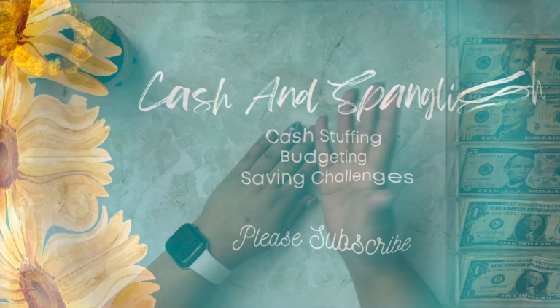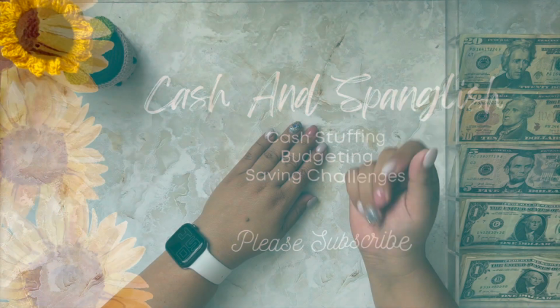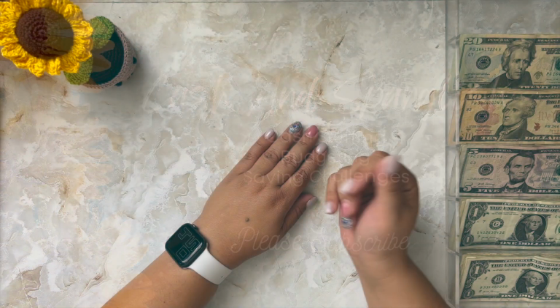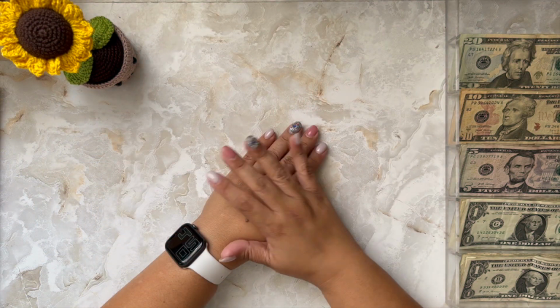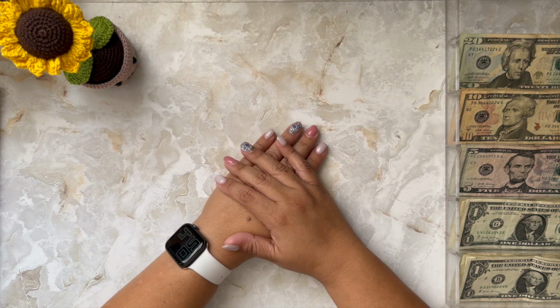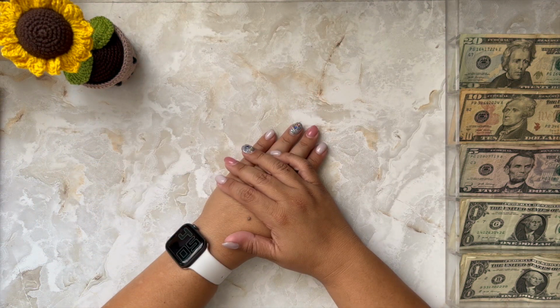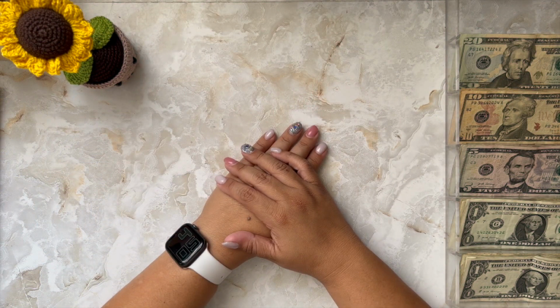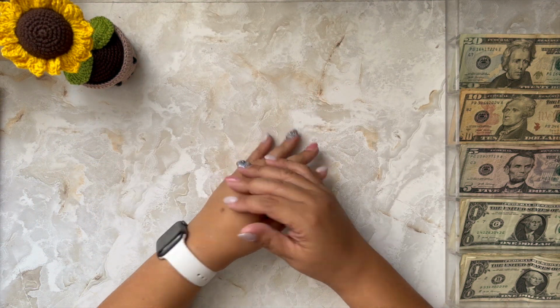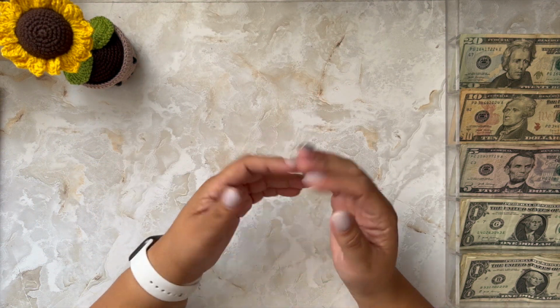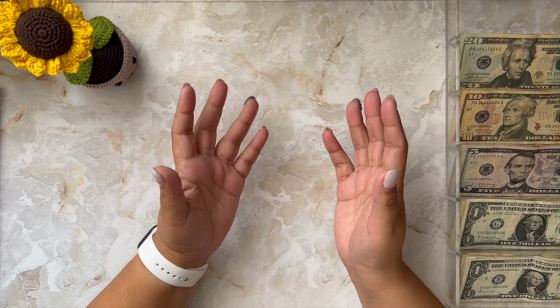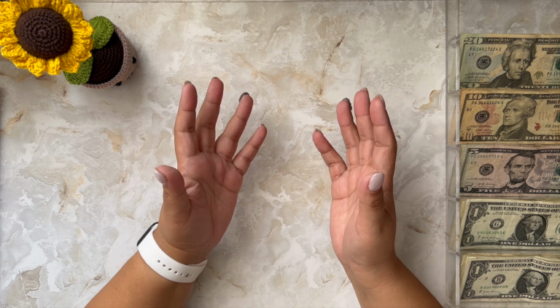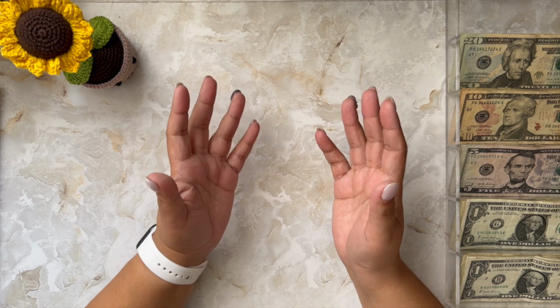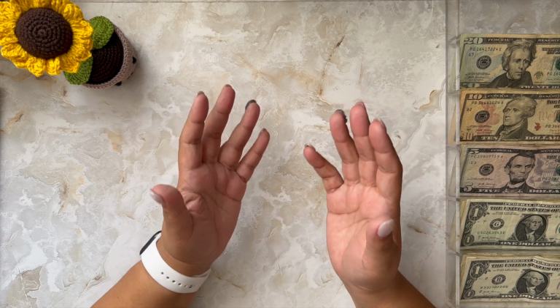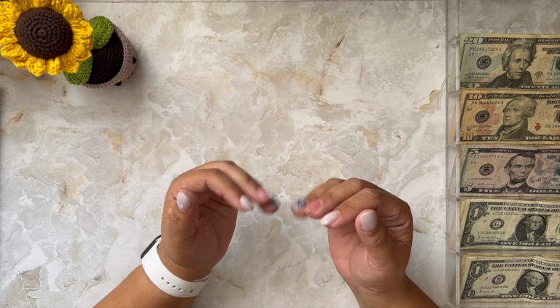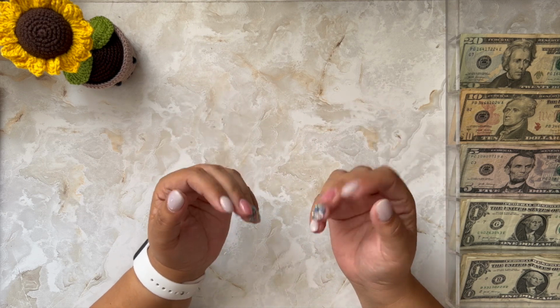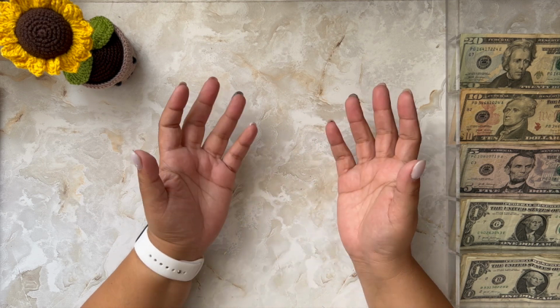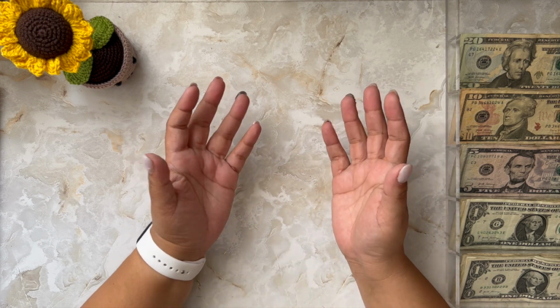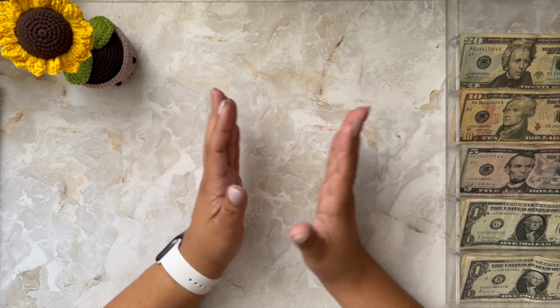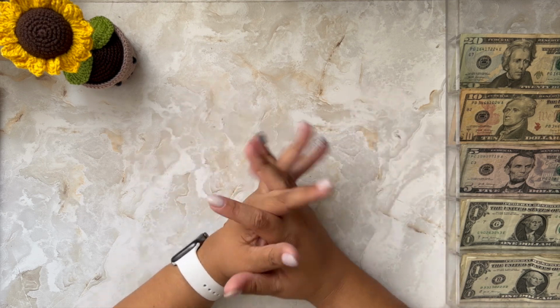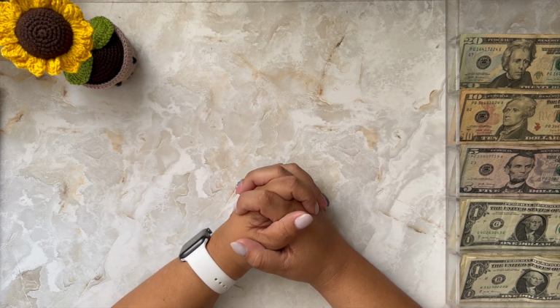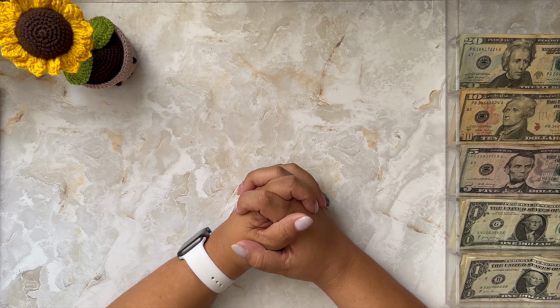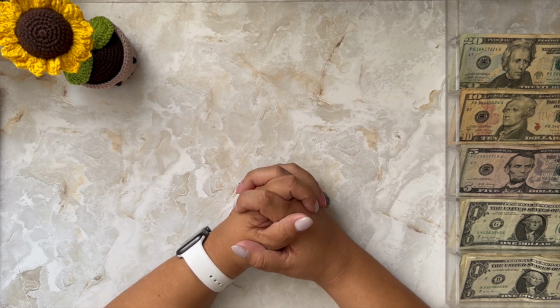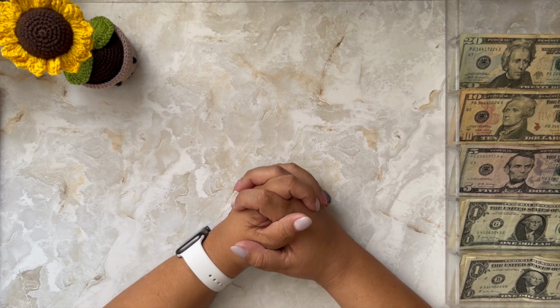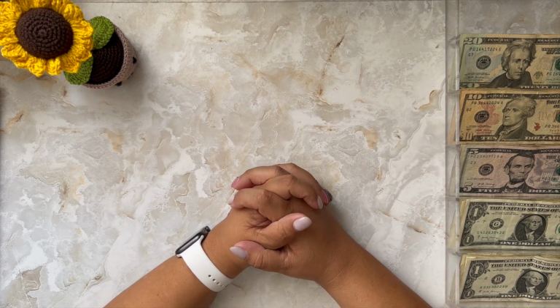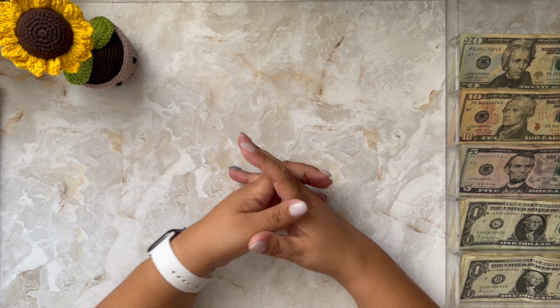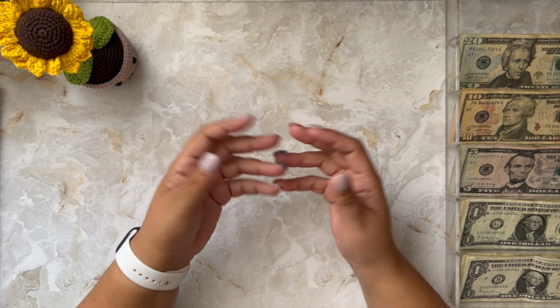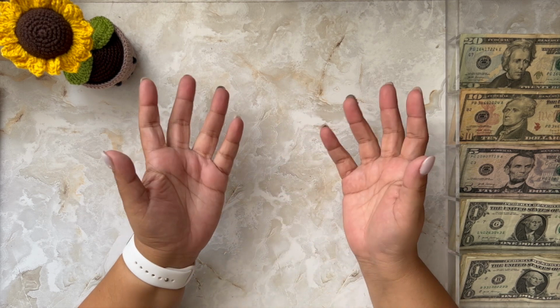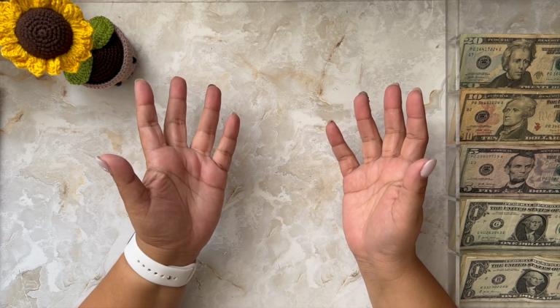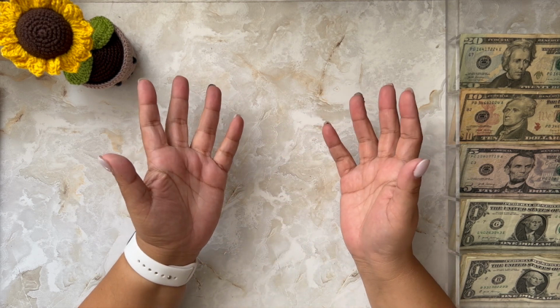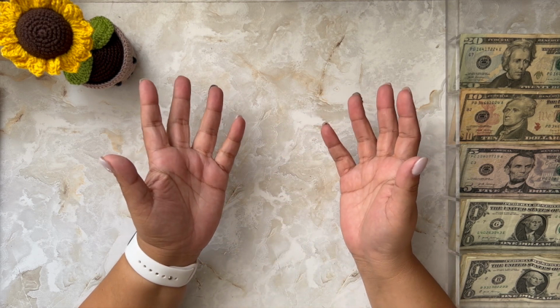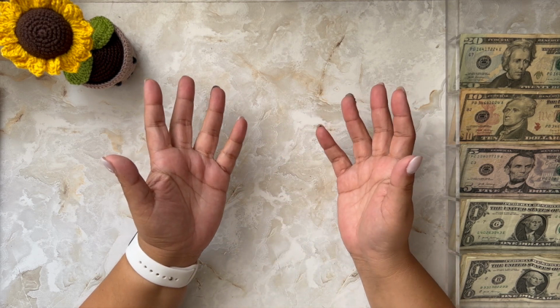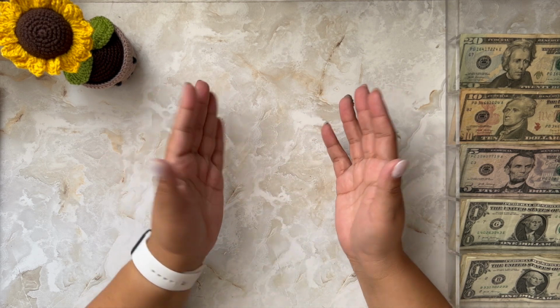Hola, welcome to Cash and Spanglish. This is Cy from very sunny Puerto Rico. How are you doing today? I hope you're having an amazing day.